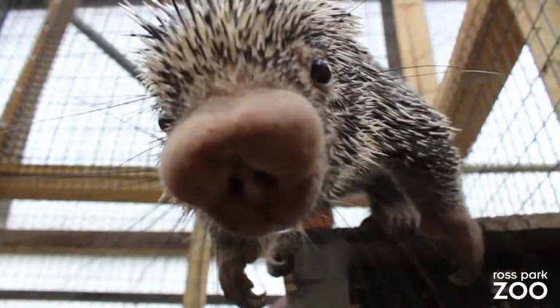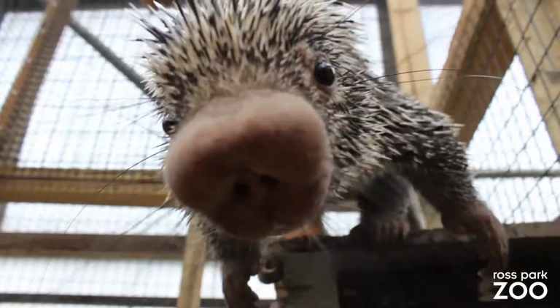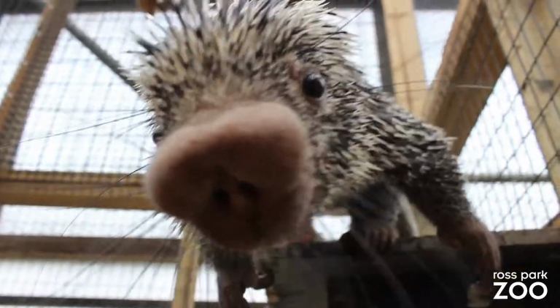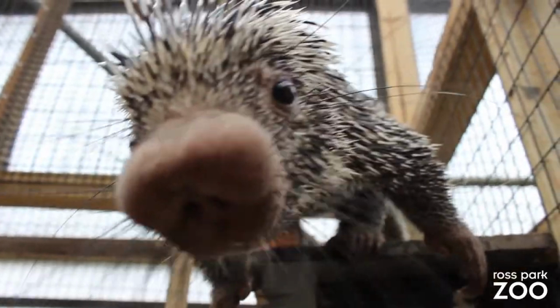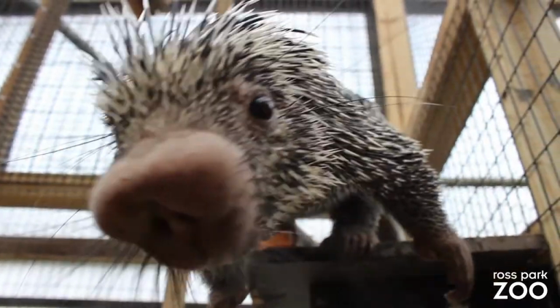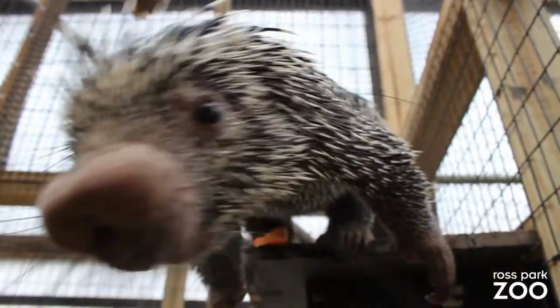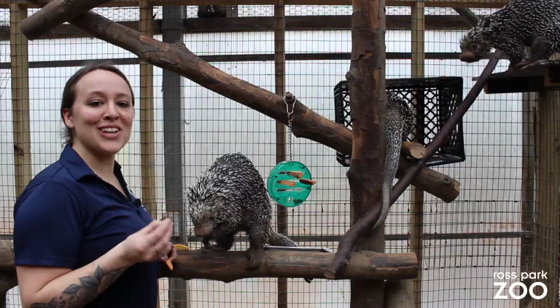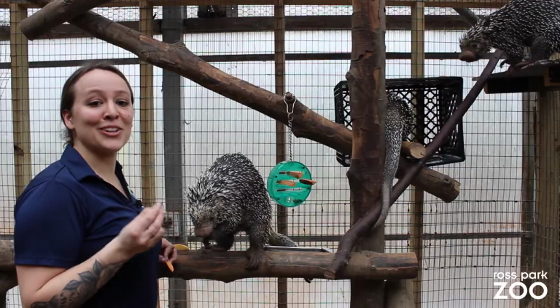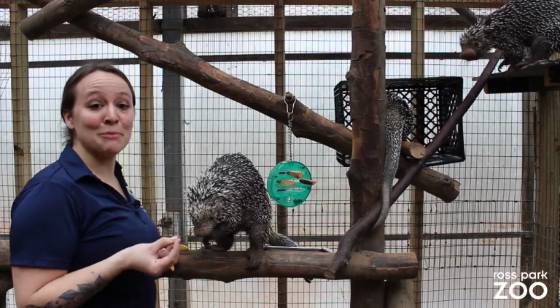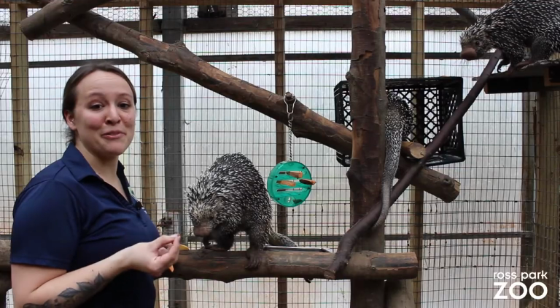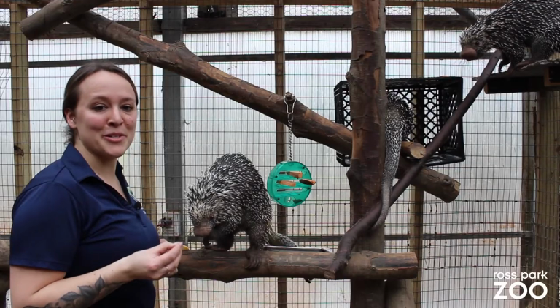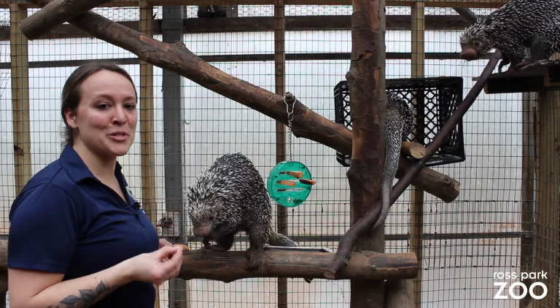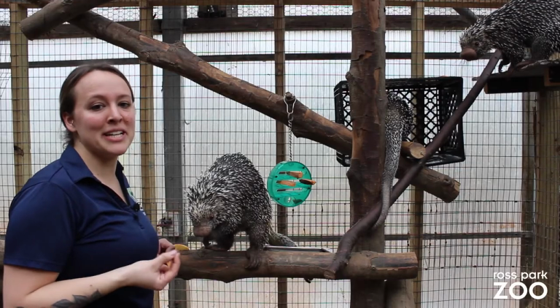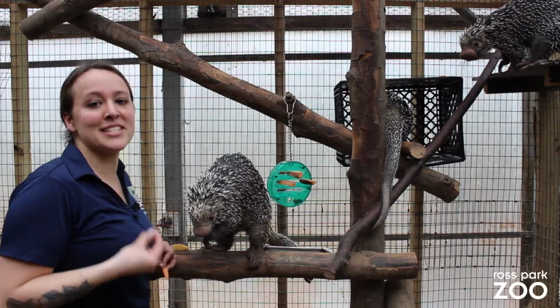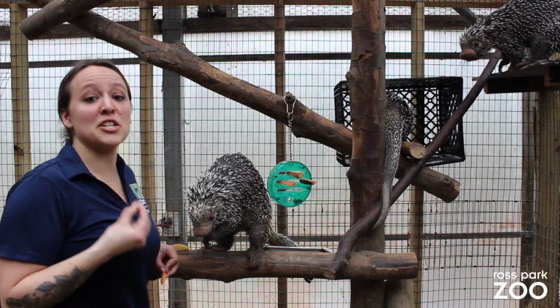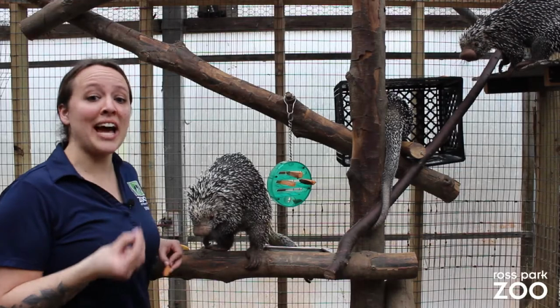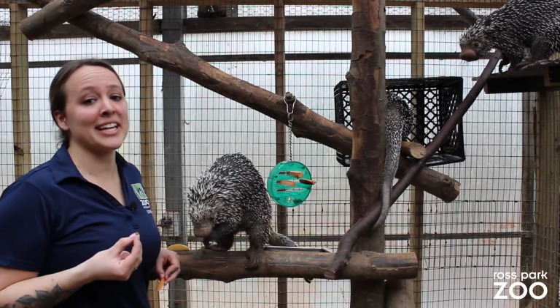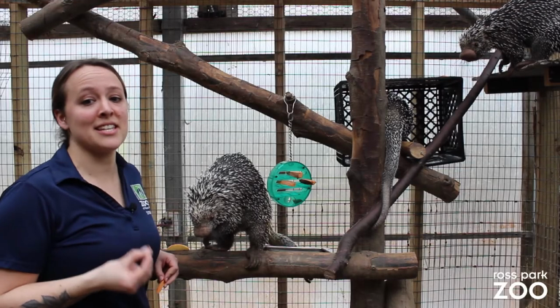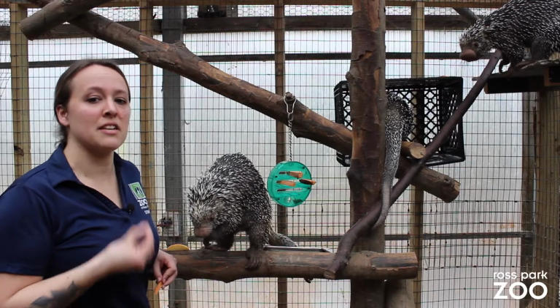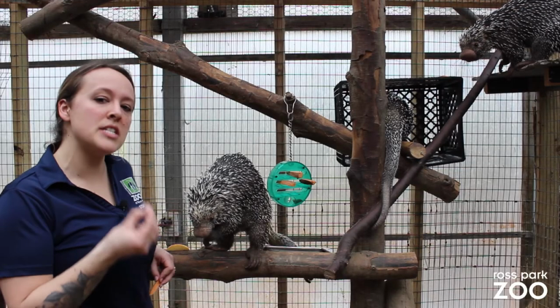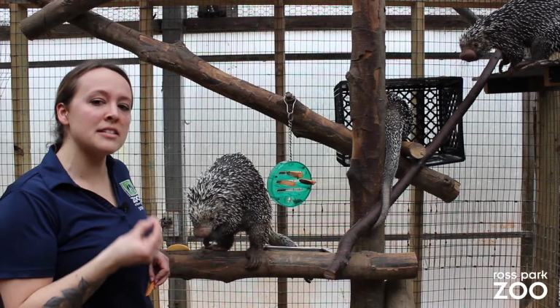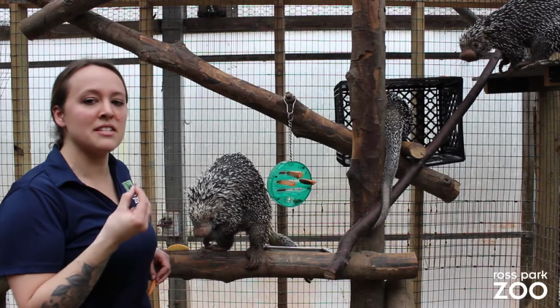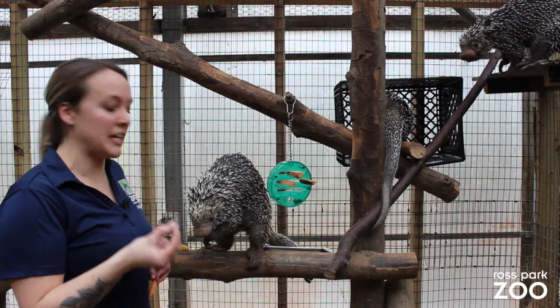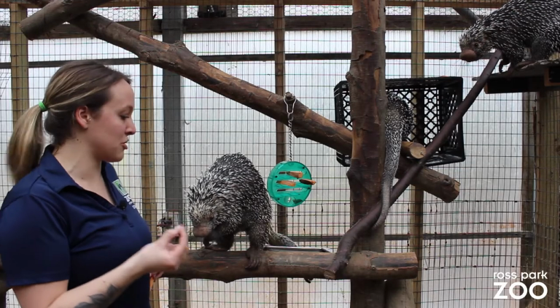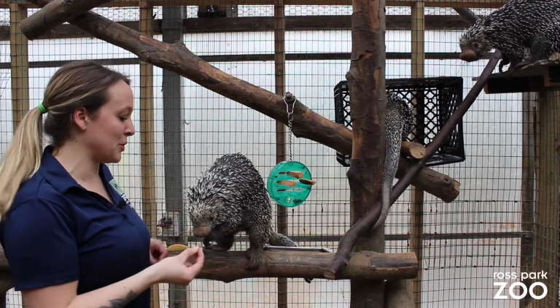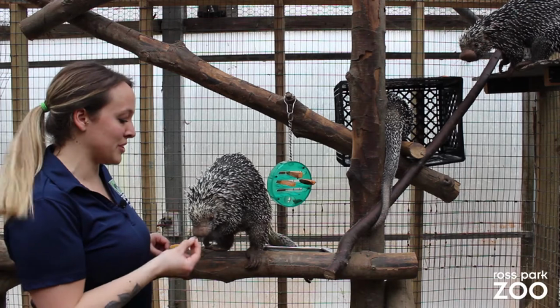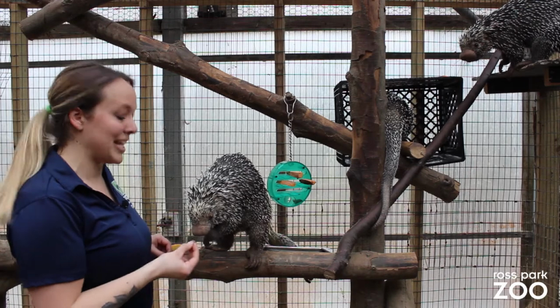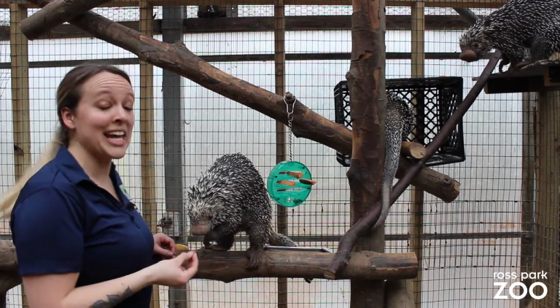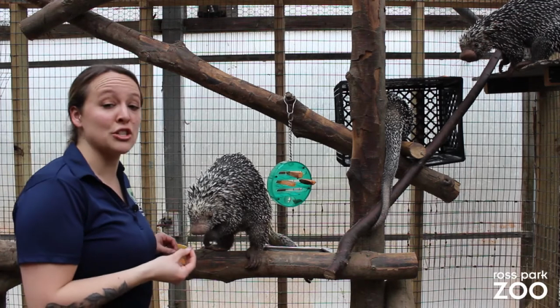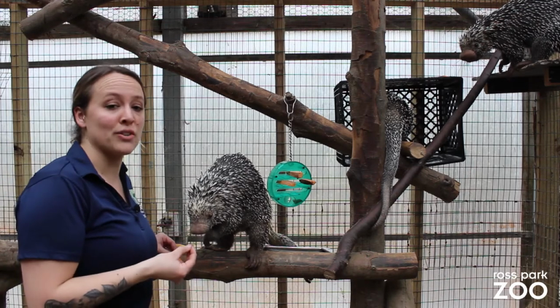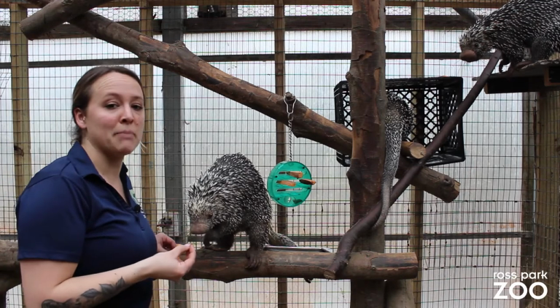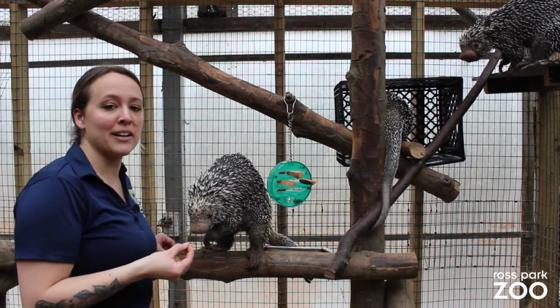These porcupines are herbivores, which means their diet consists of nuts, vegetables, and tree bark.